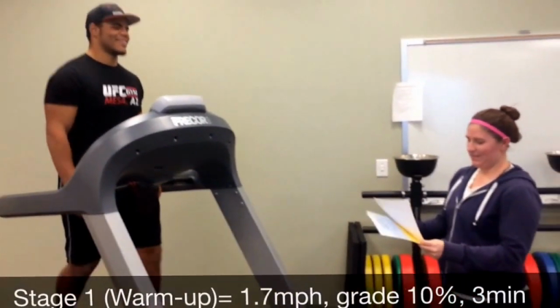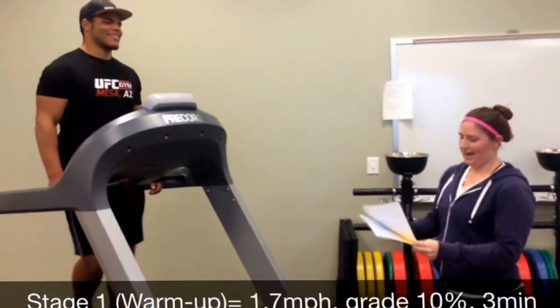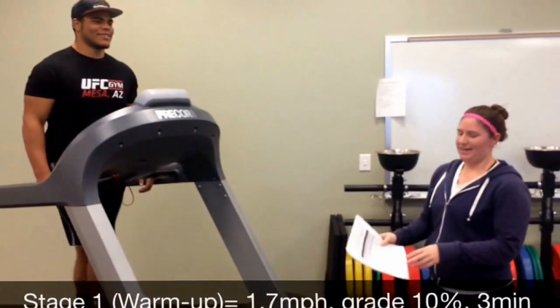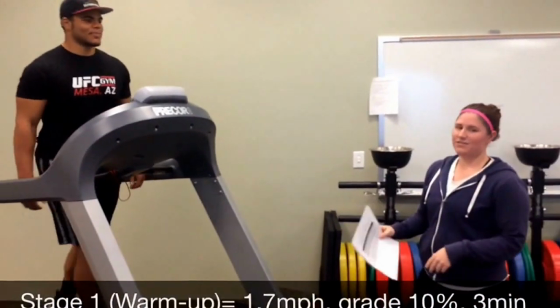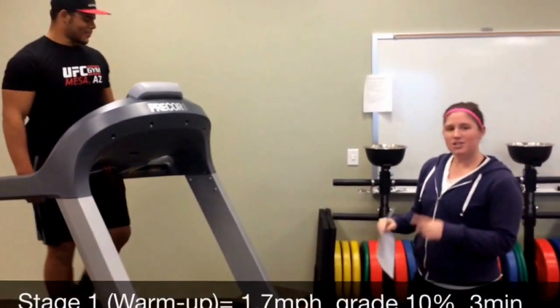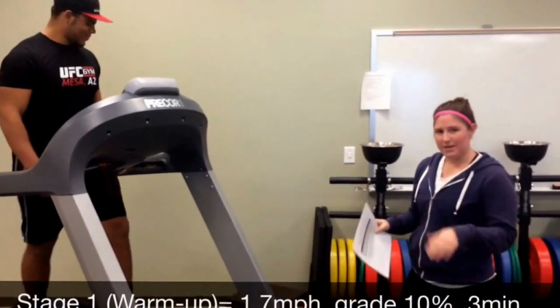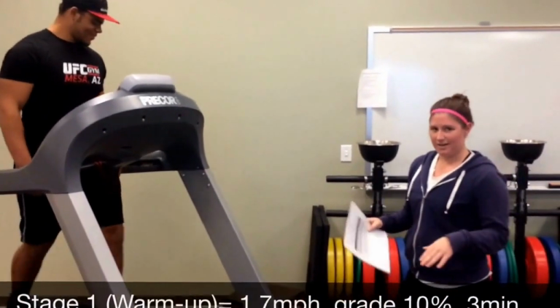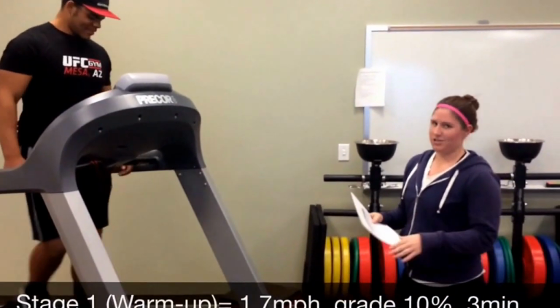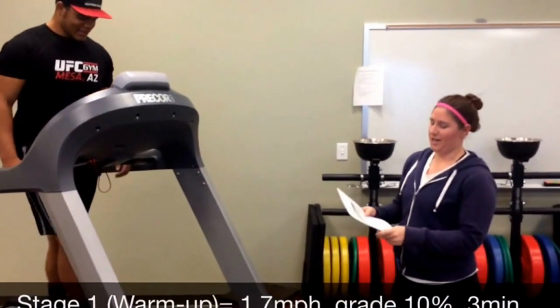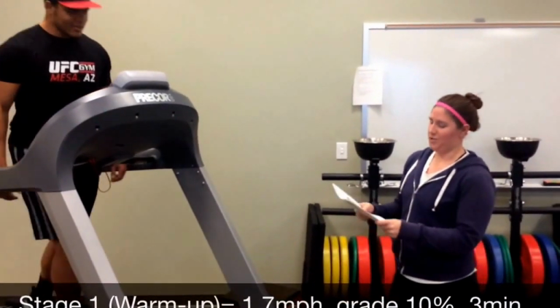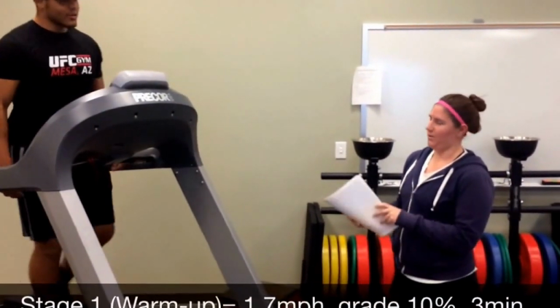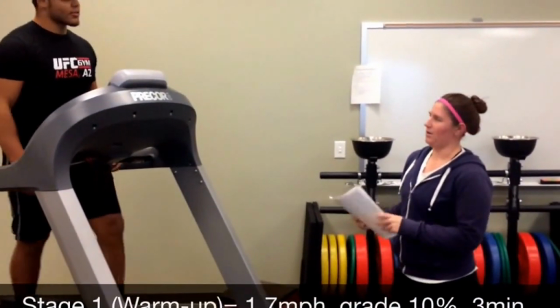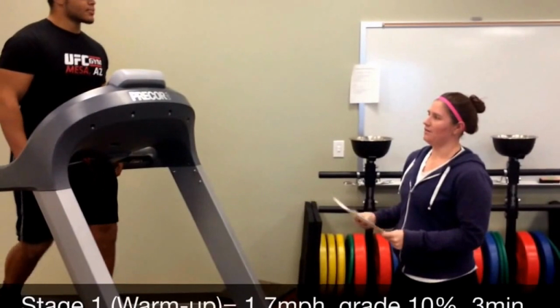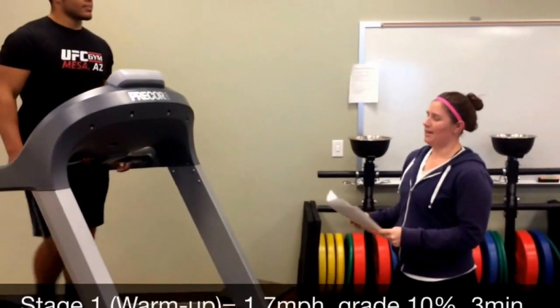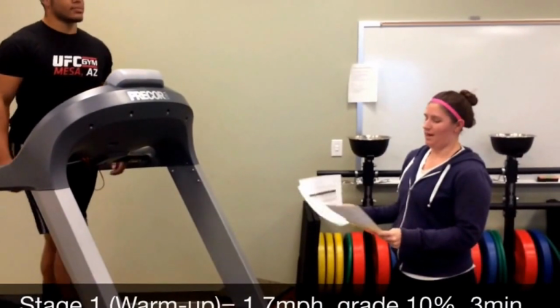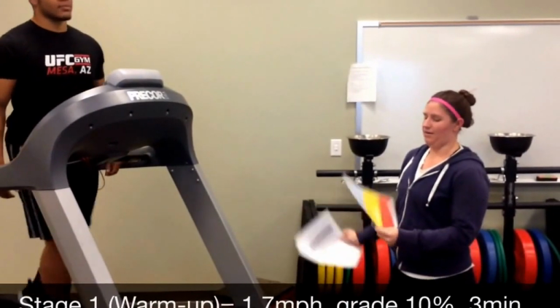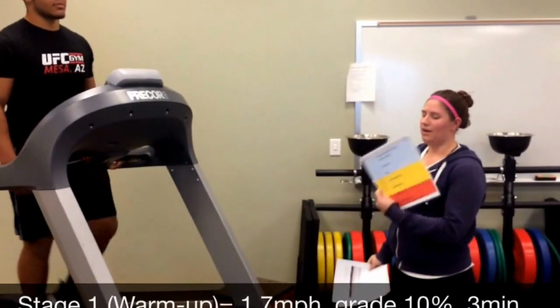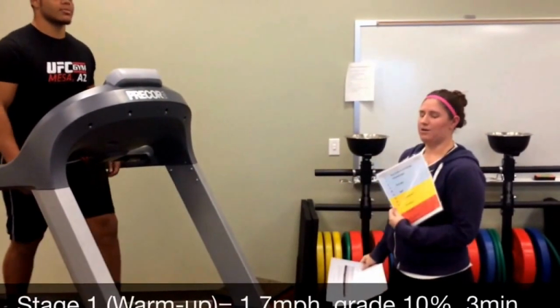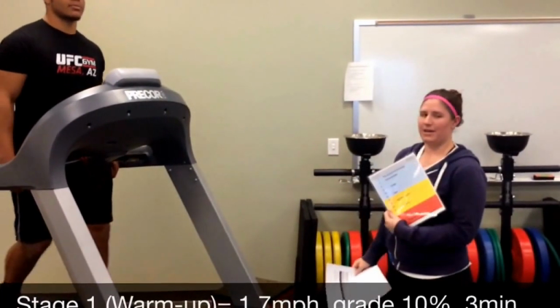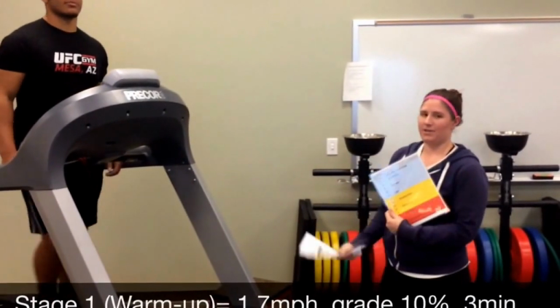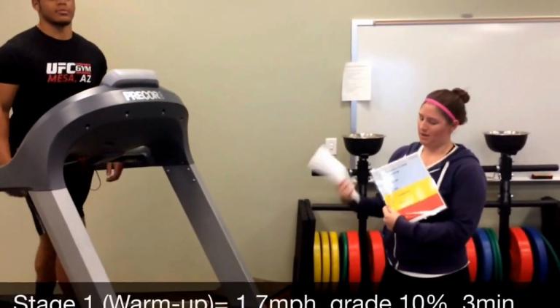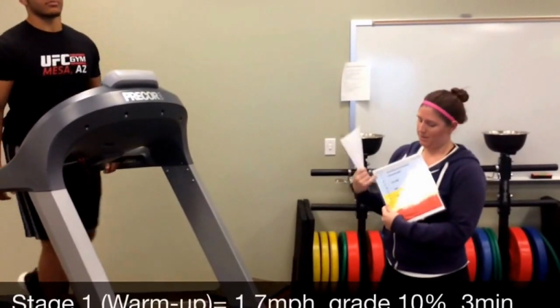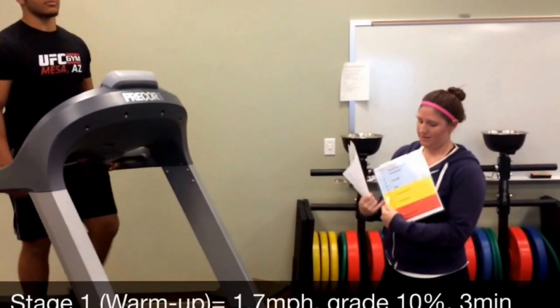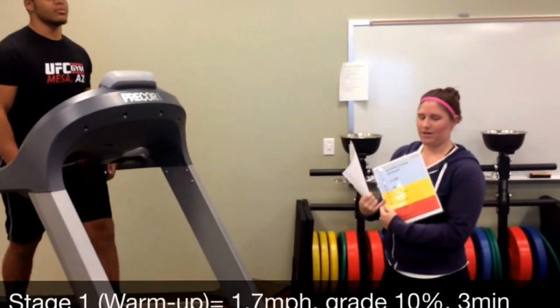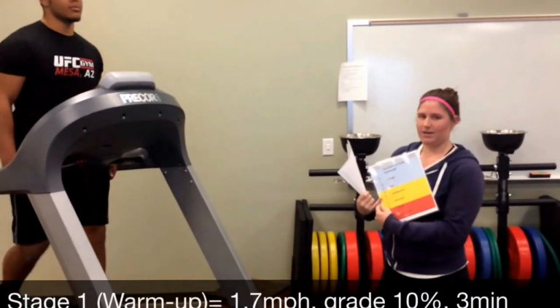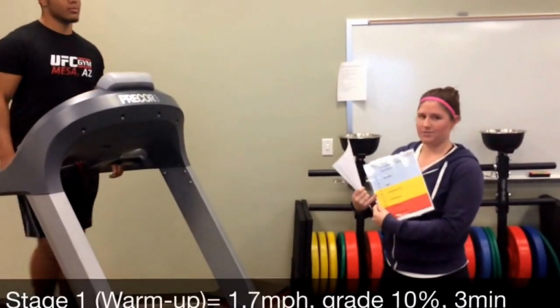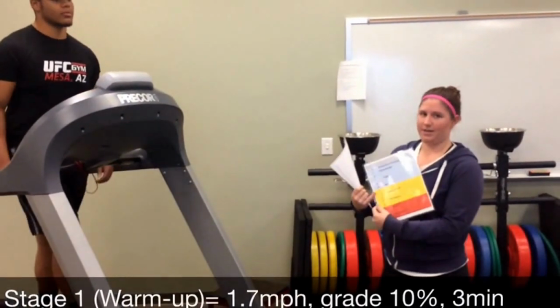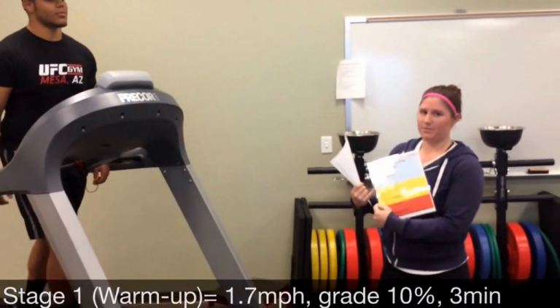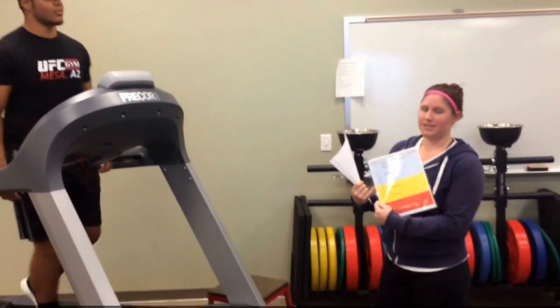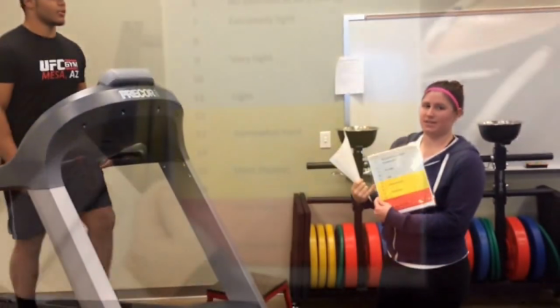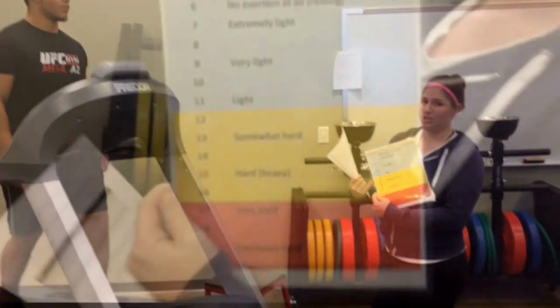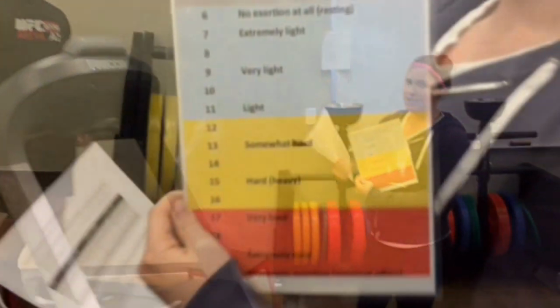At the end of each minute in each stage, we record heart rate and RPE using the RPE scale right here — it's rated perceived exertion.